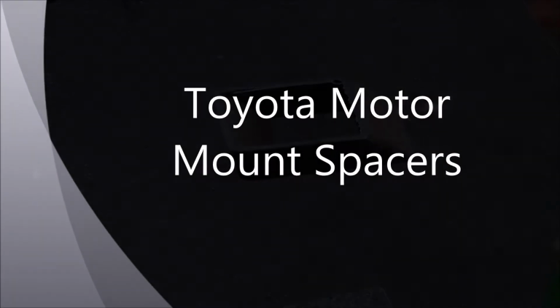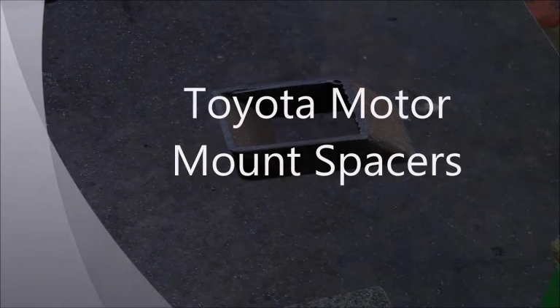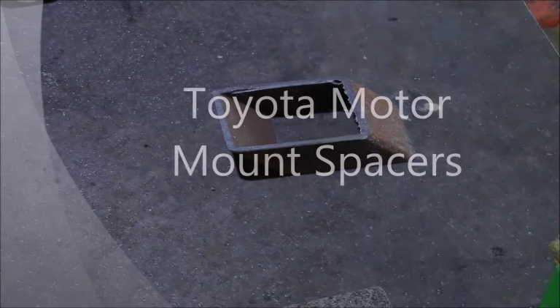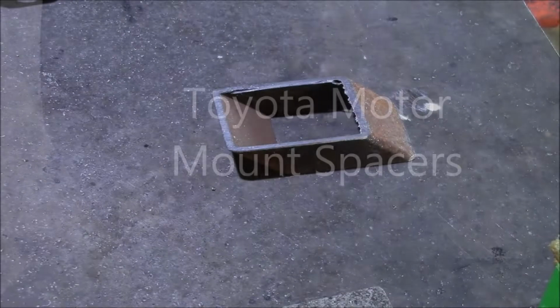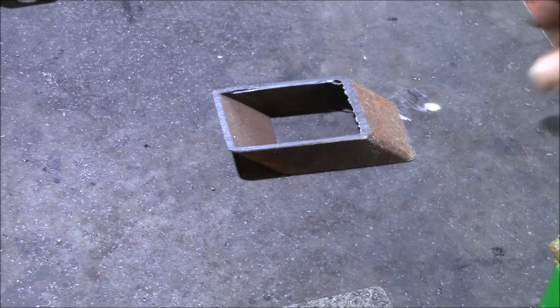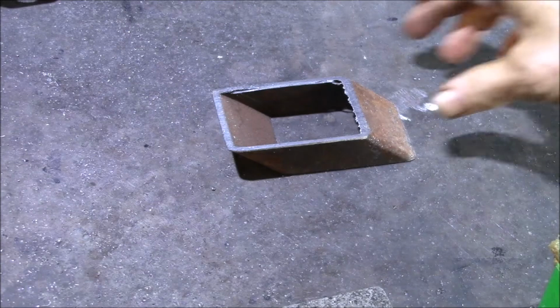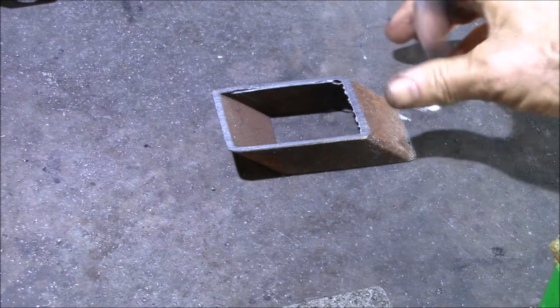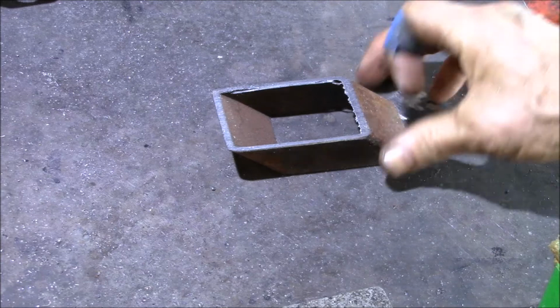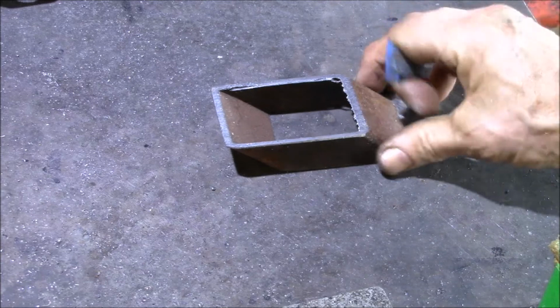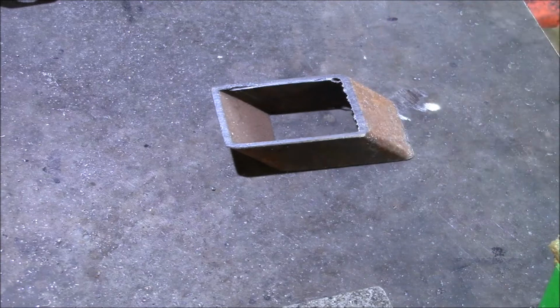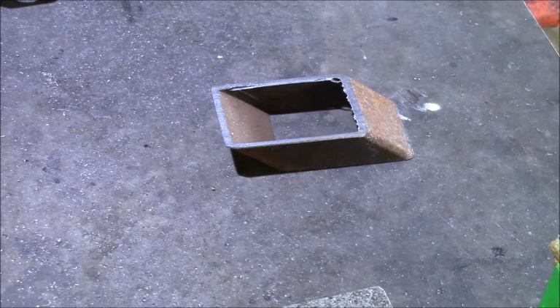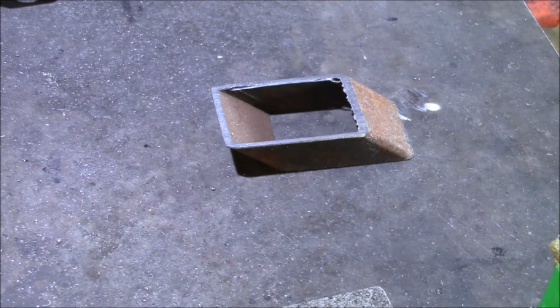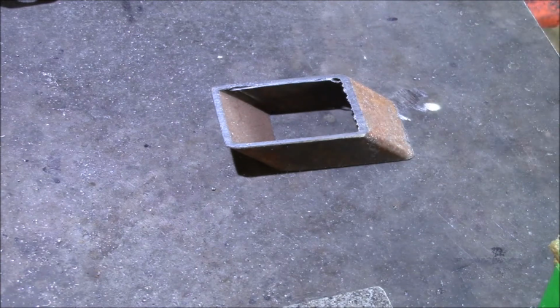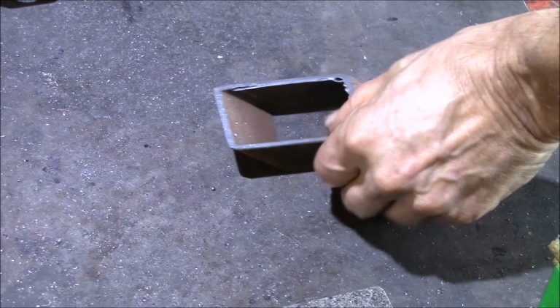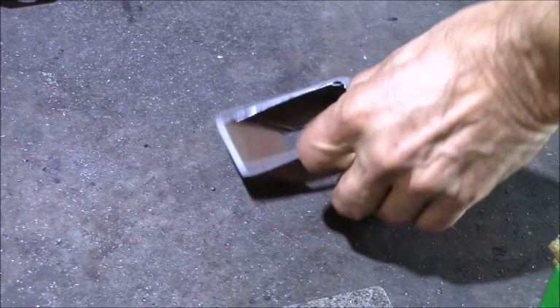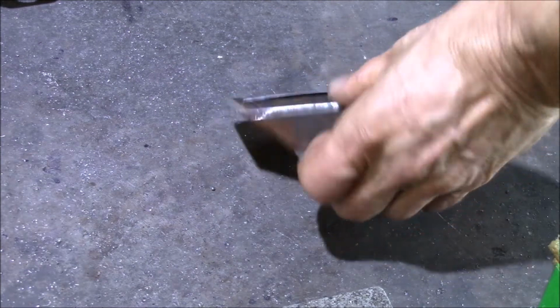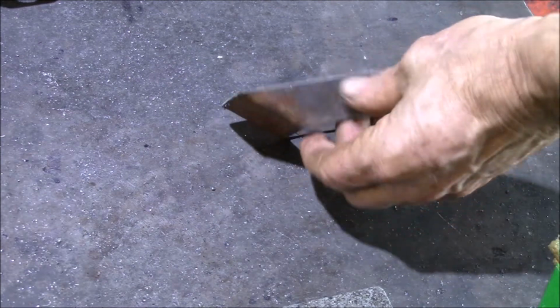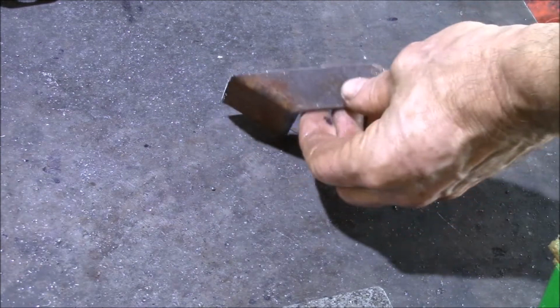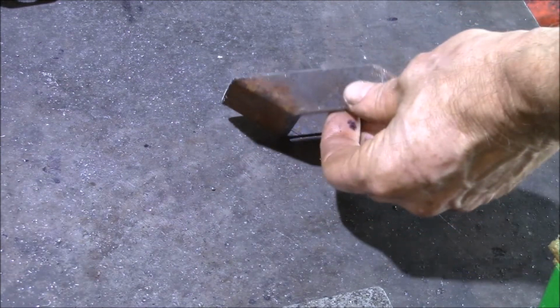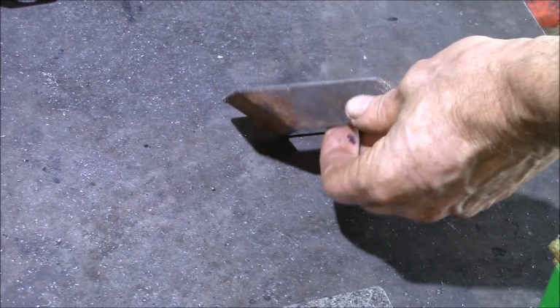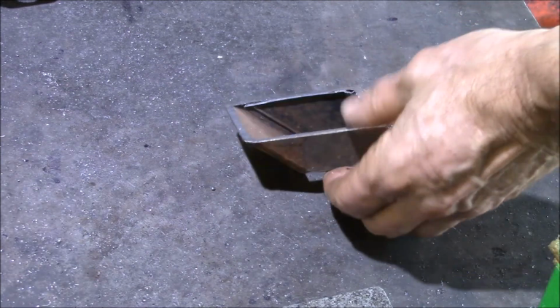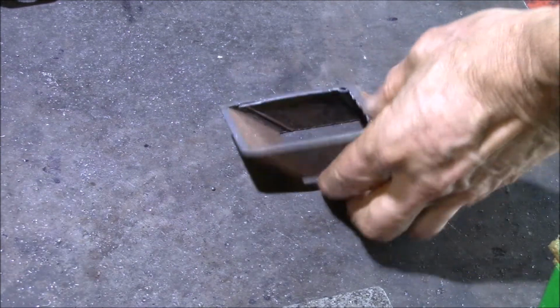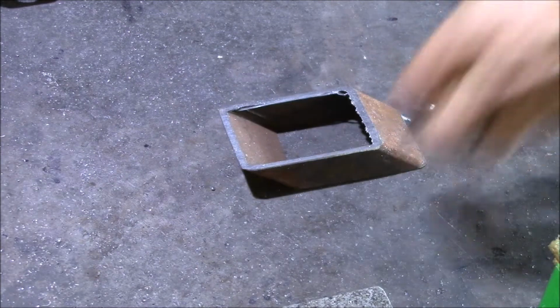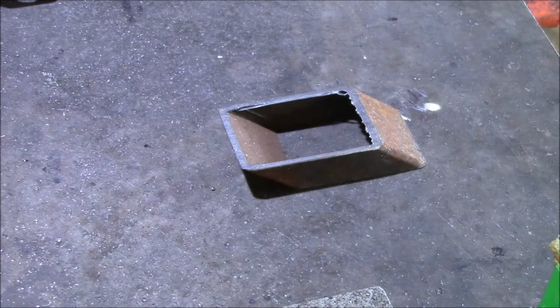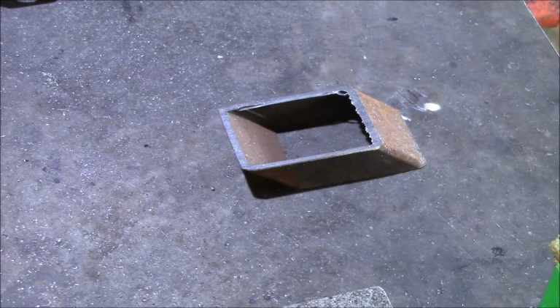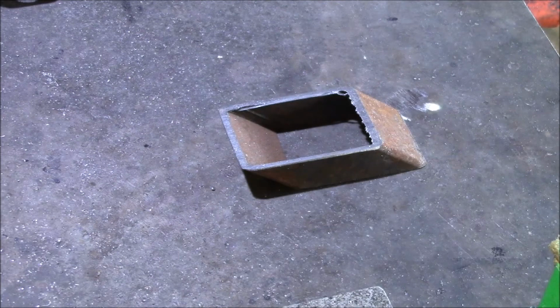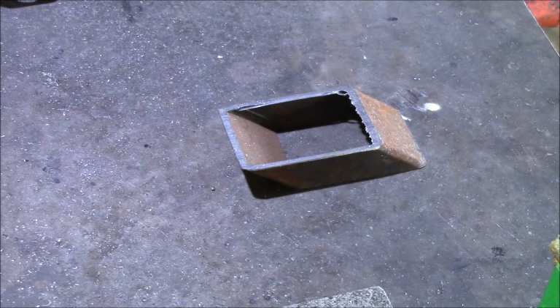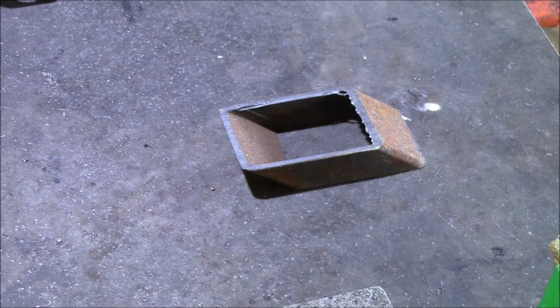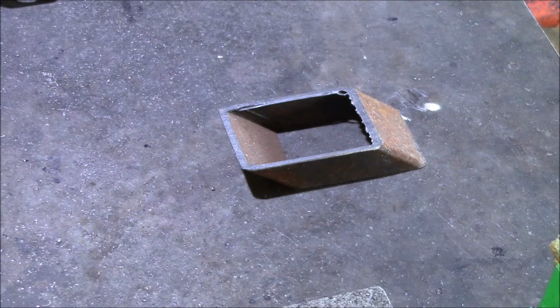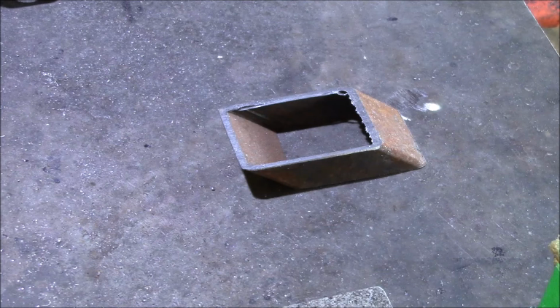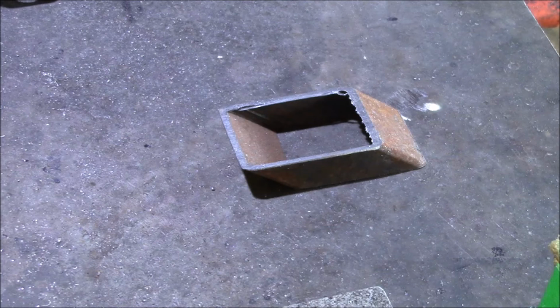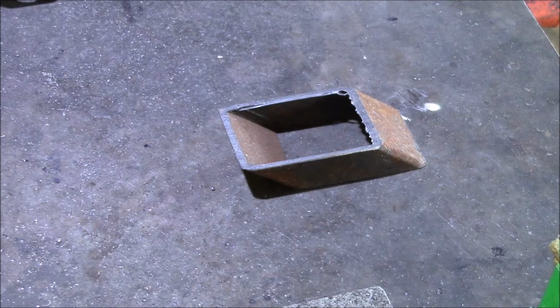Okay YouTube, I wanted to show you what I use these oddly shaped parts for that I was showing you in my bandsaw video.